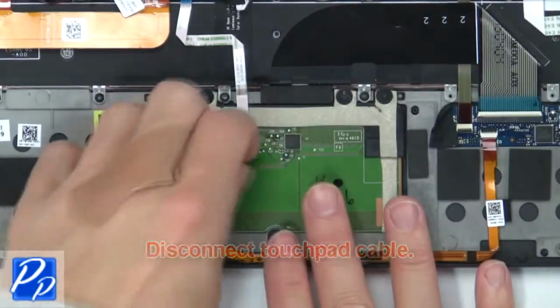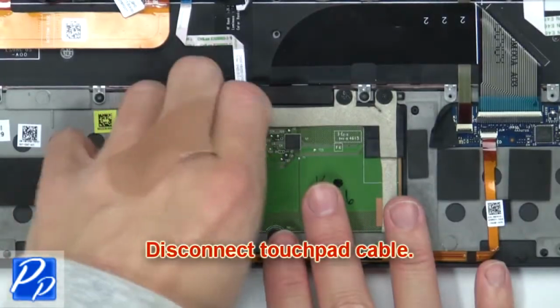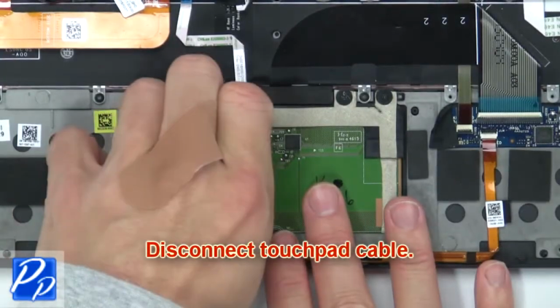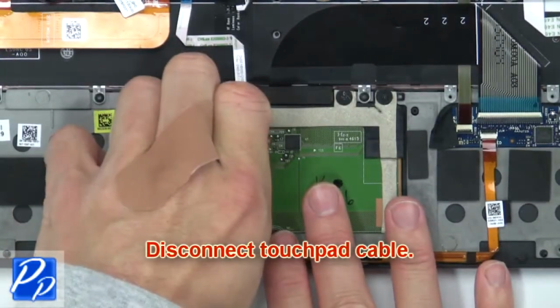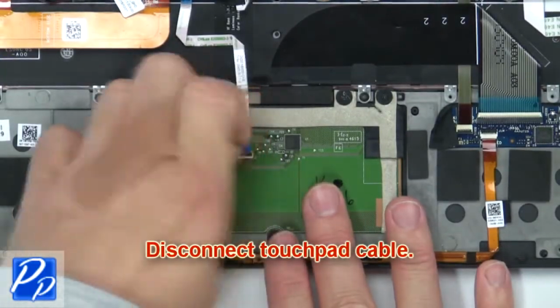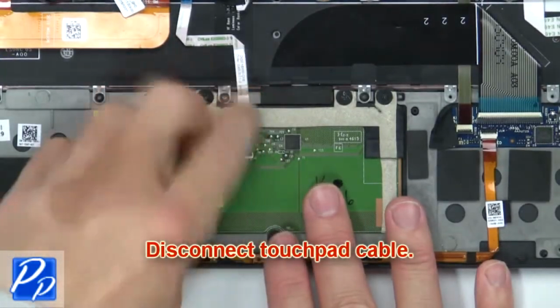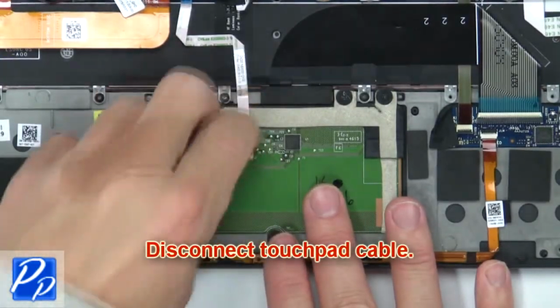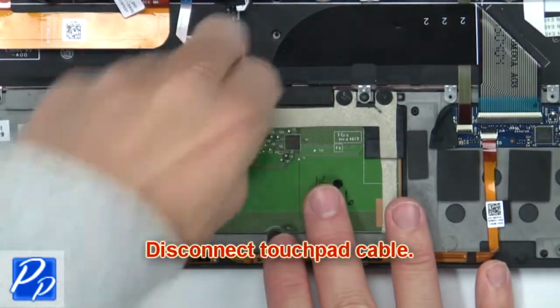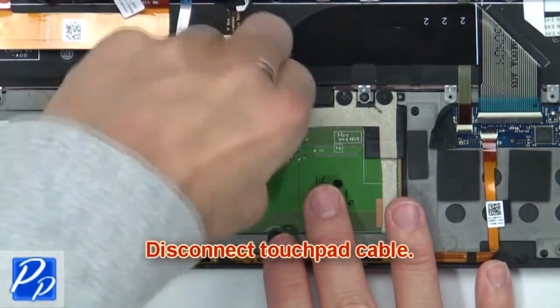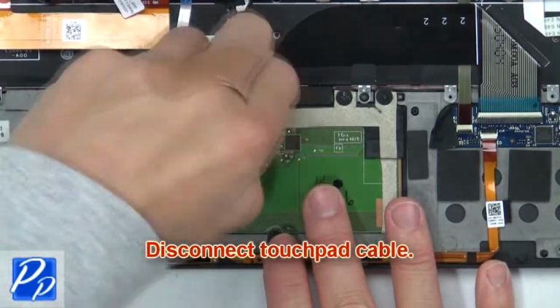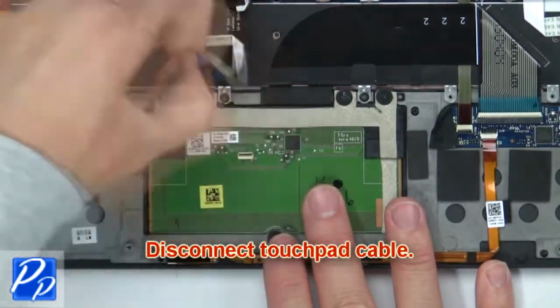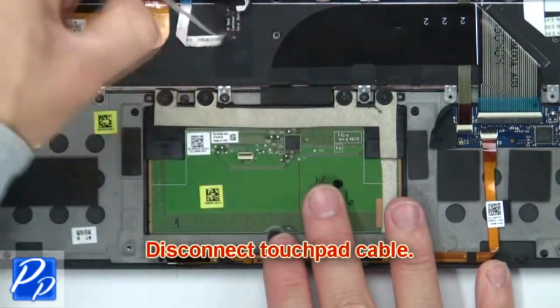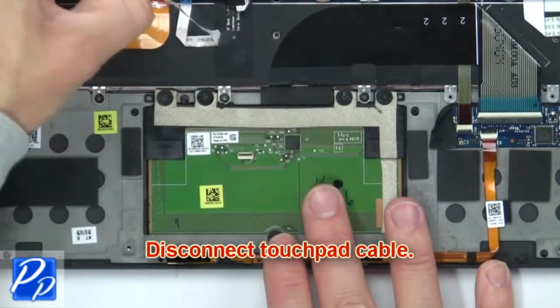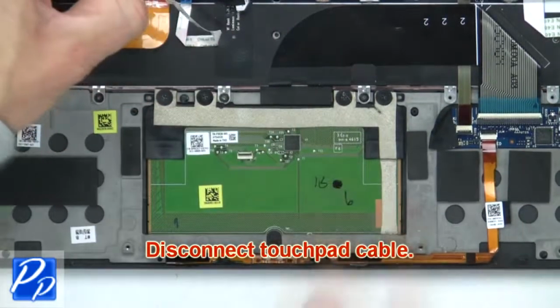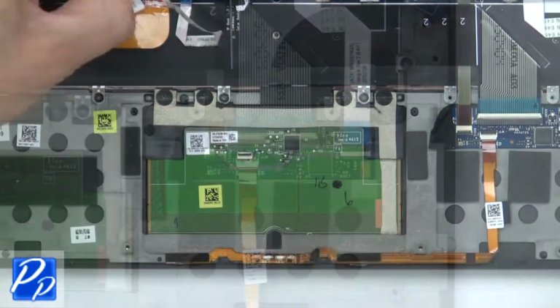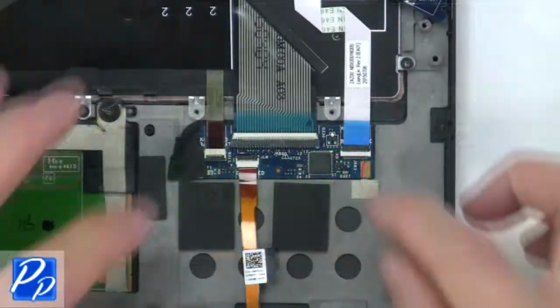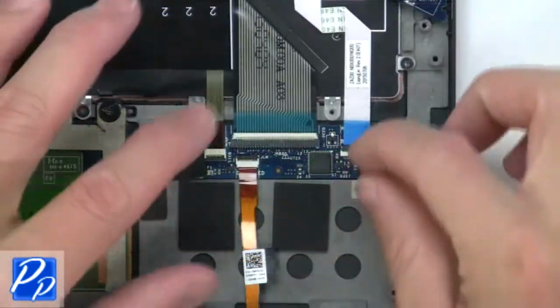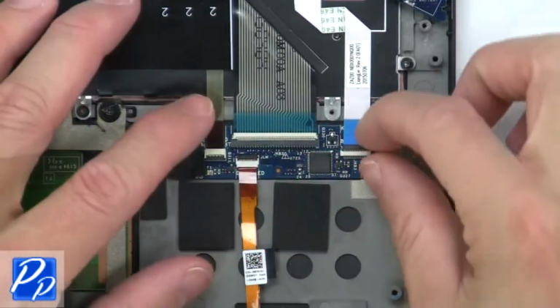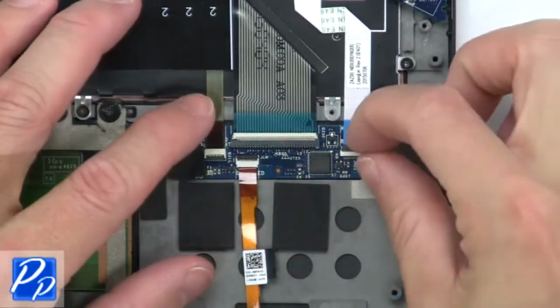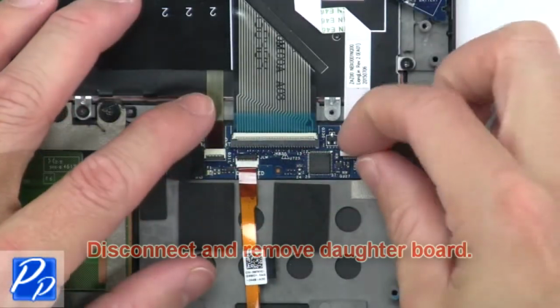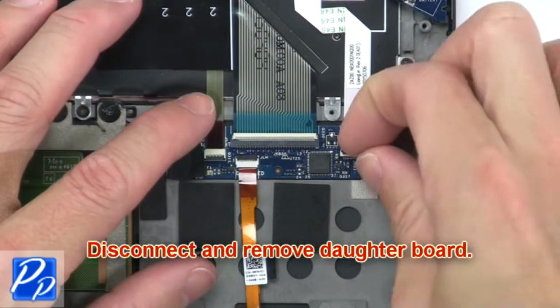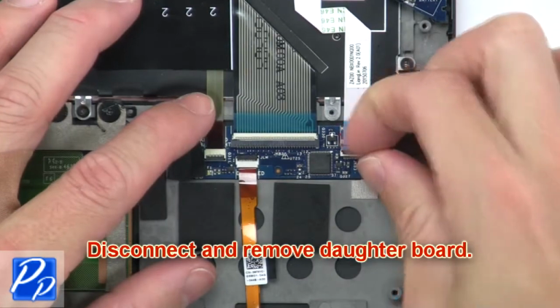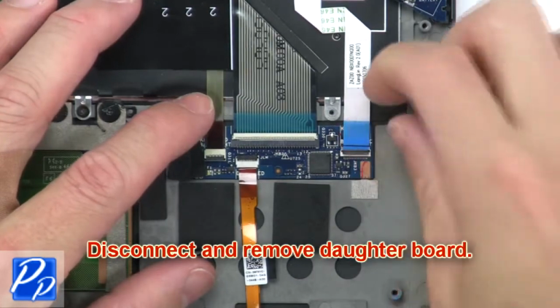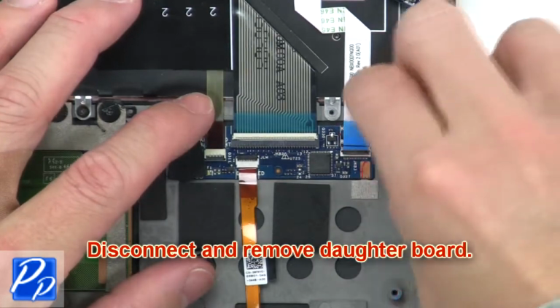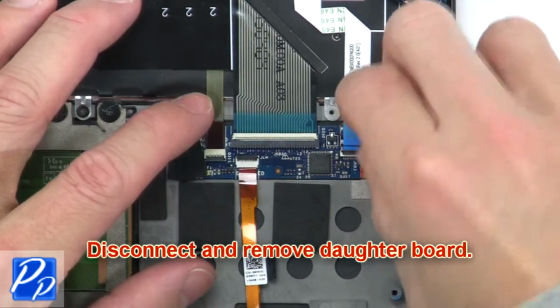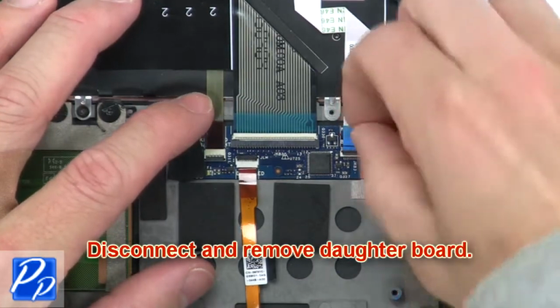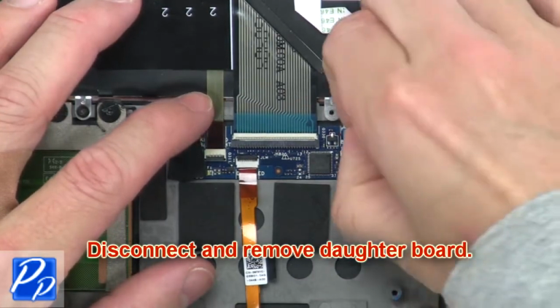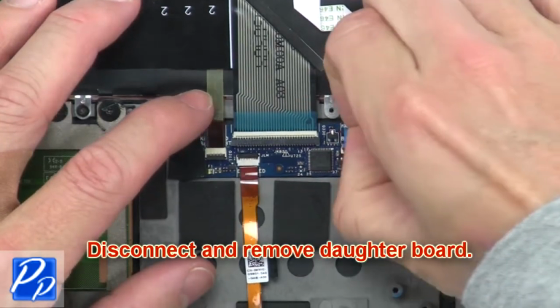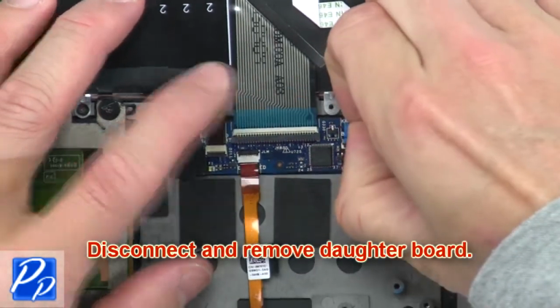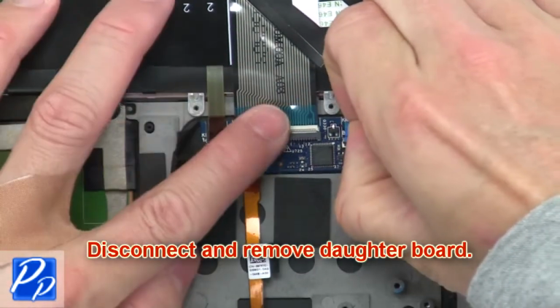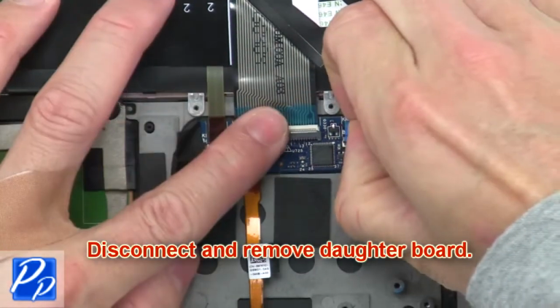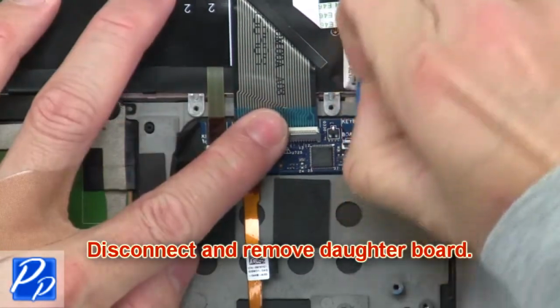Then disconnect the touchpad cable. Now disconnect and remove the daughter board.